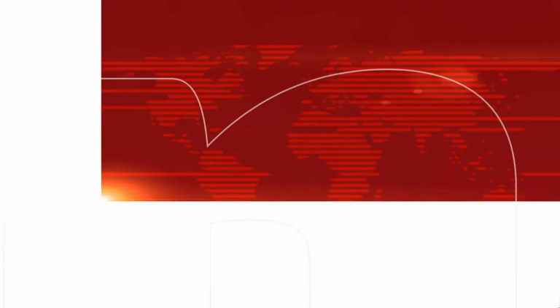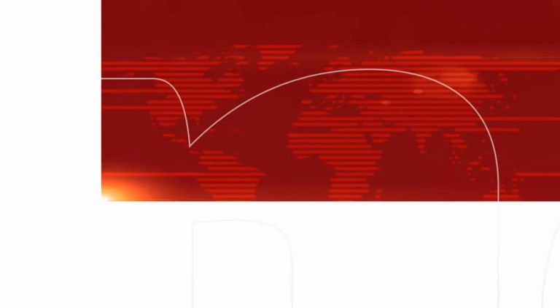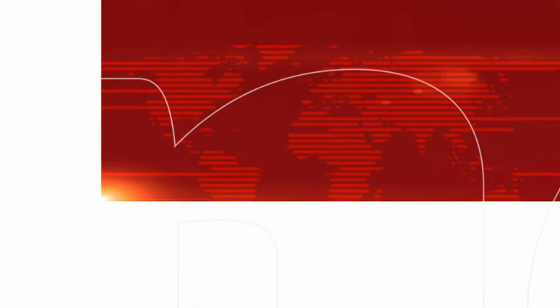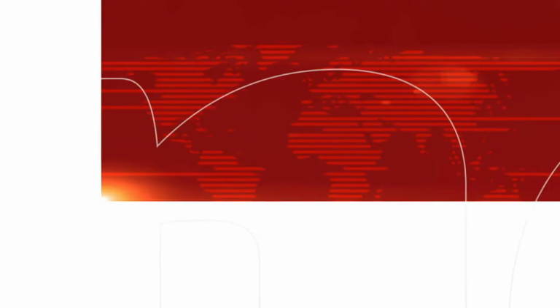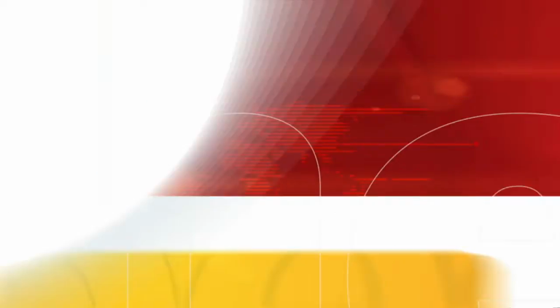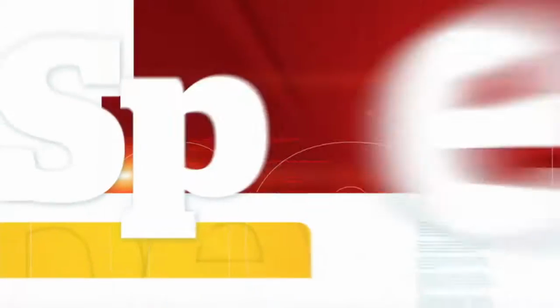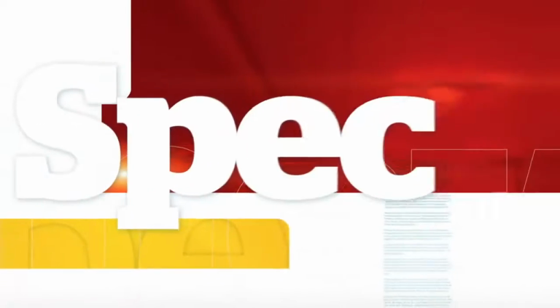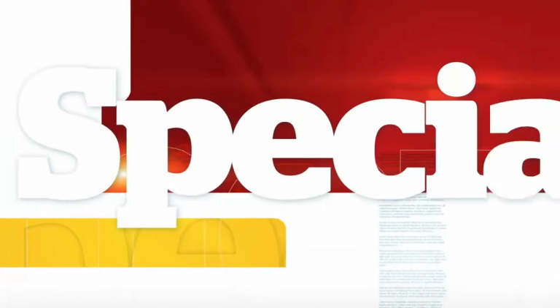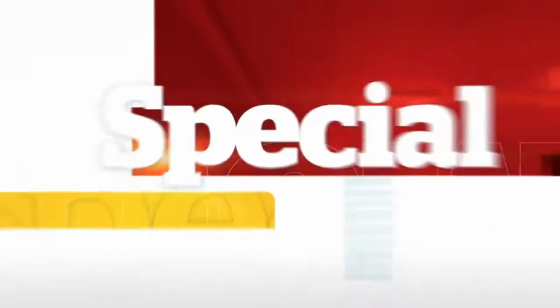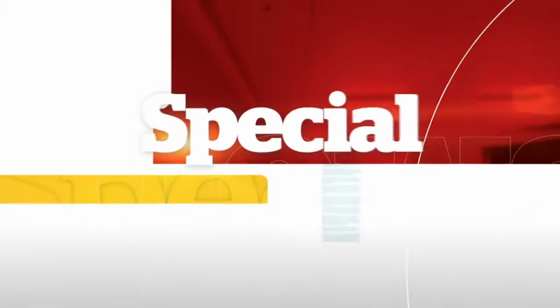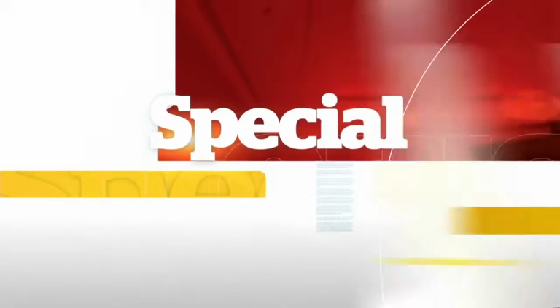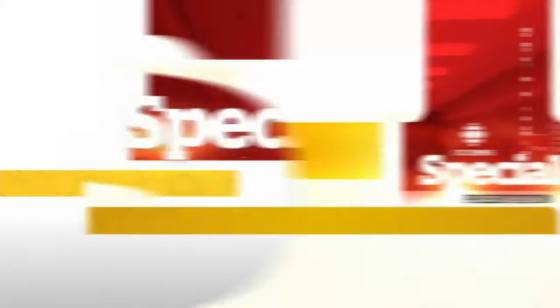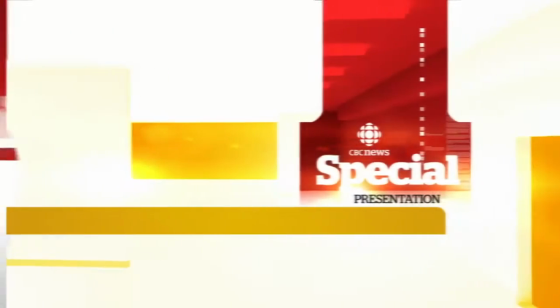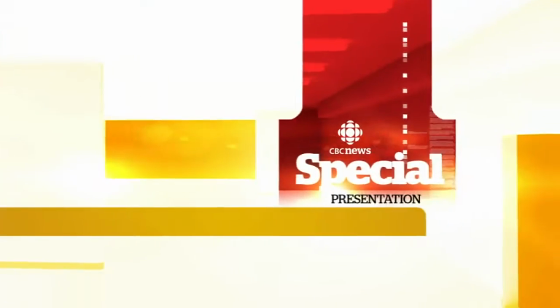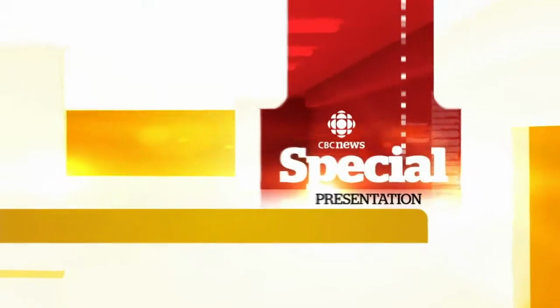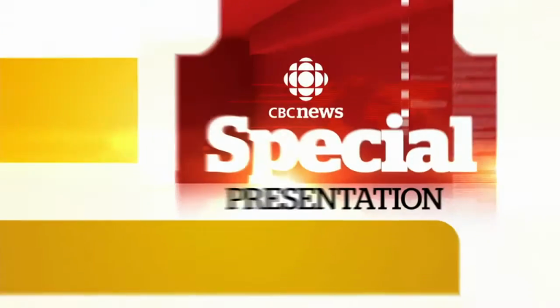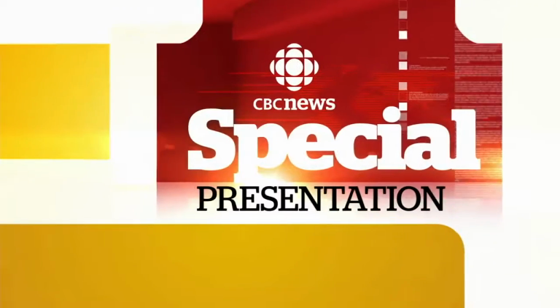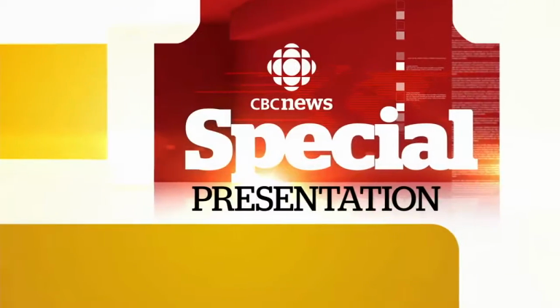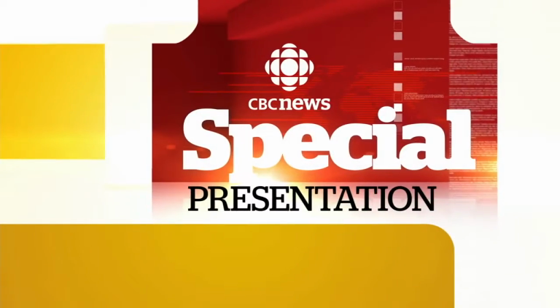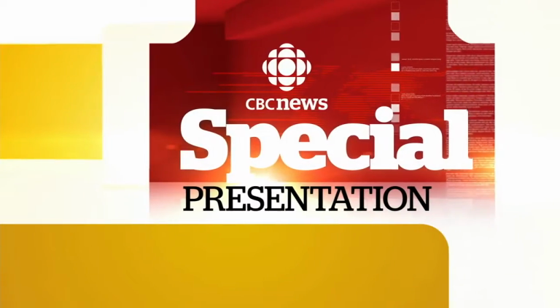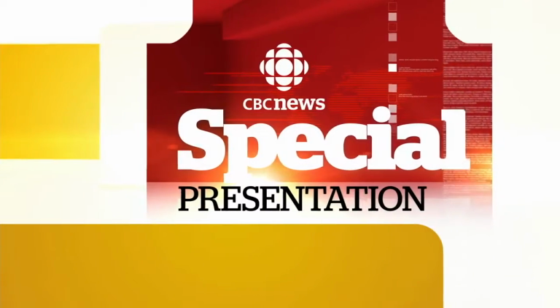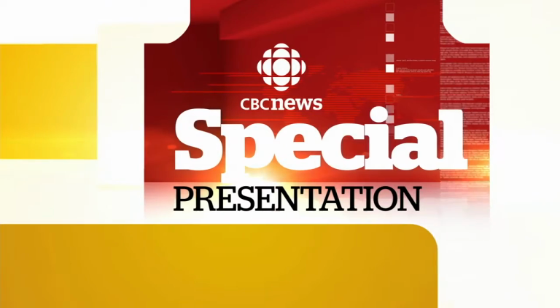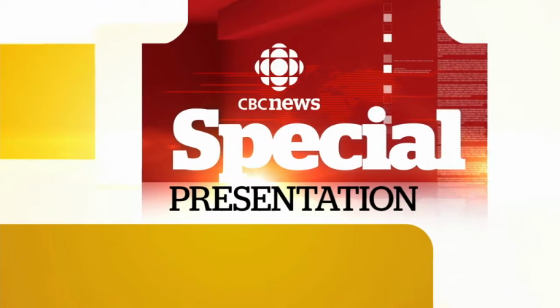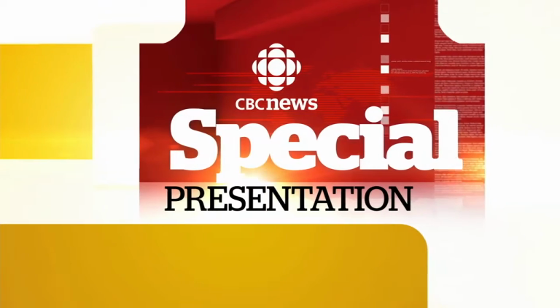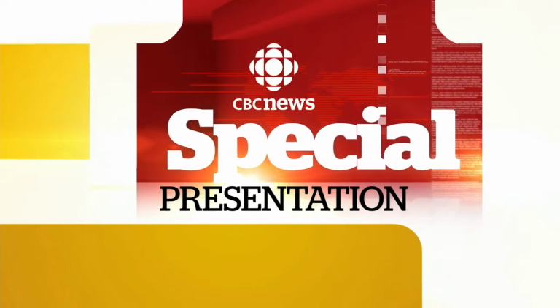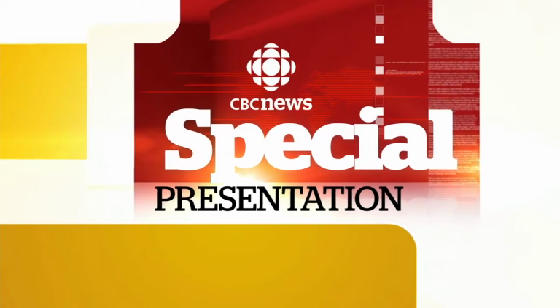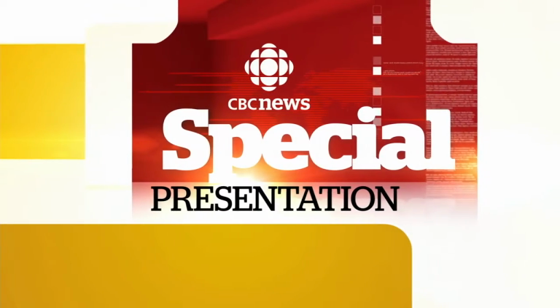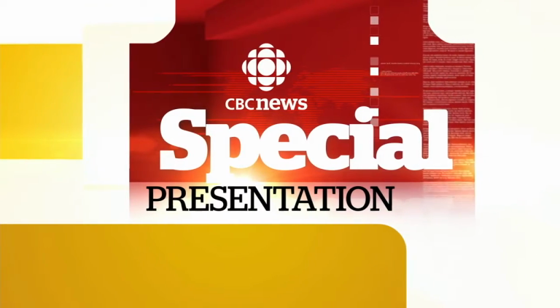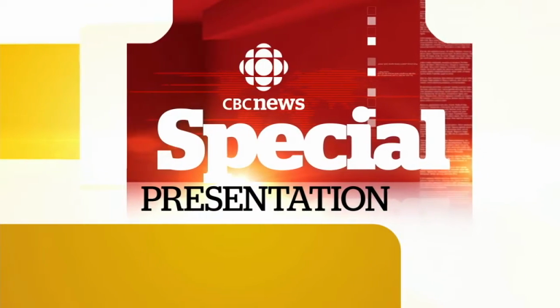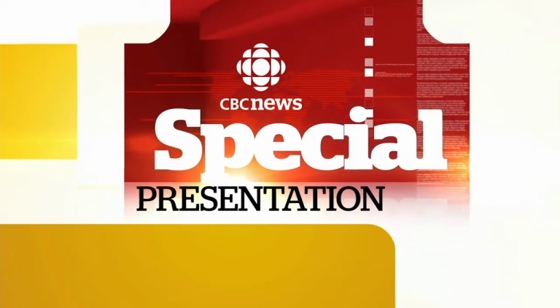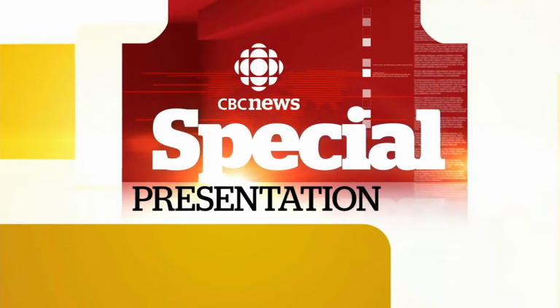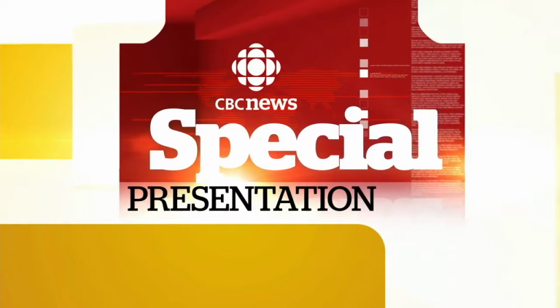You're watching a special presentation of Canada's number one news channel, CBC News Network On Demand.